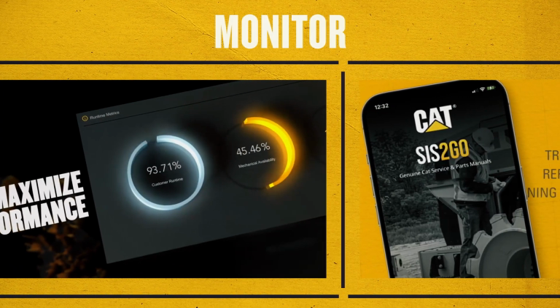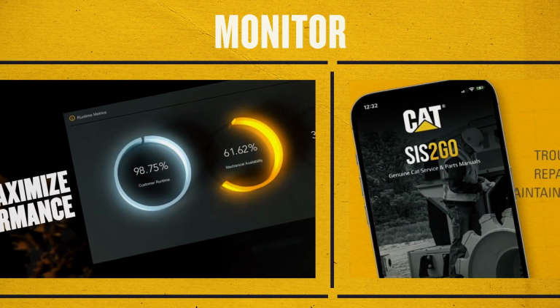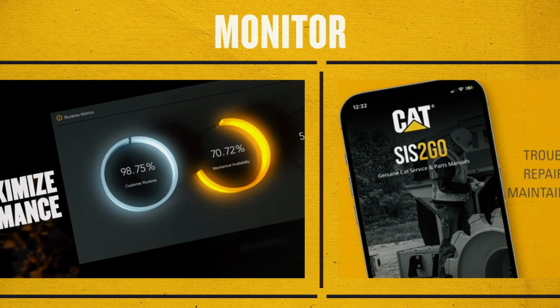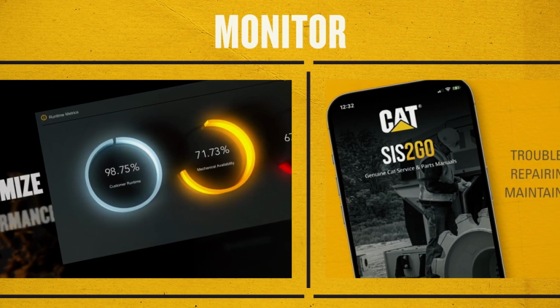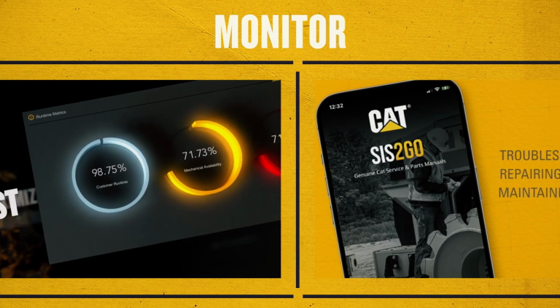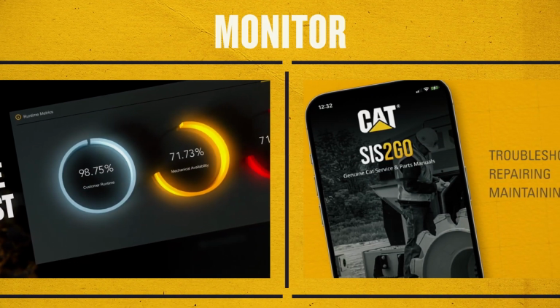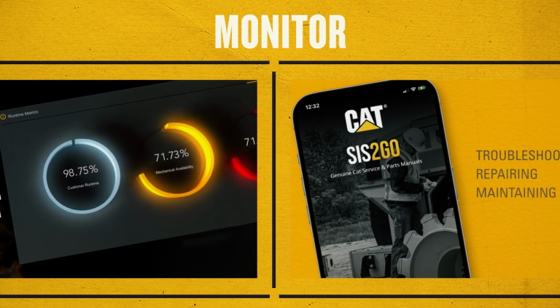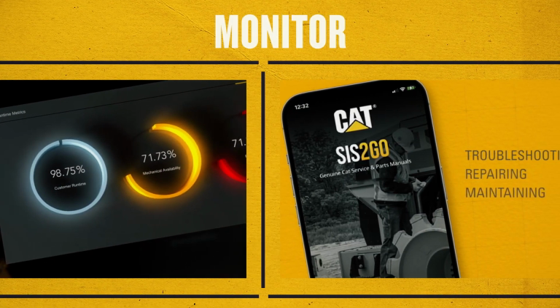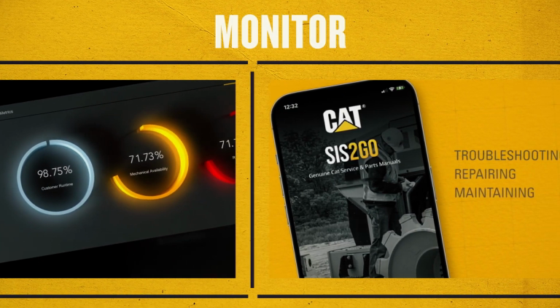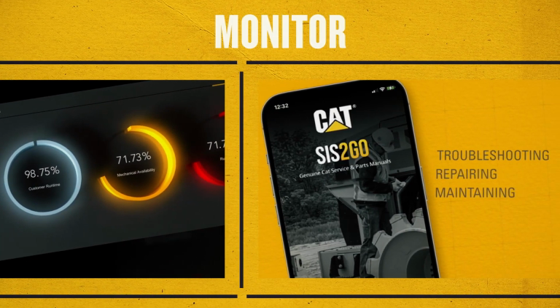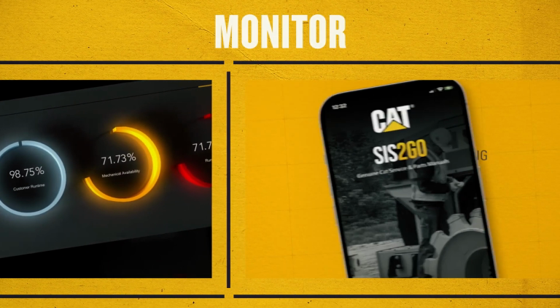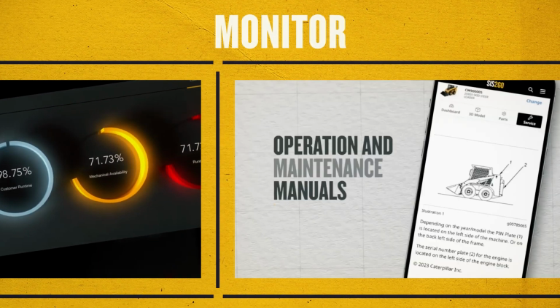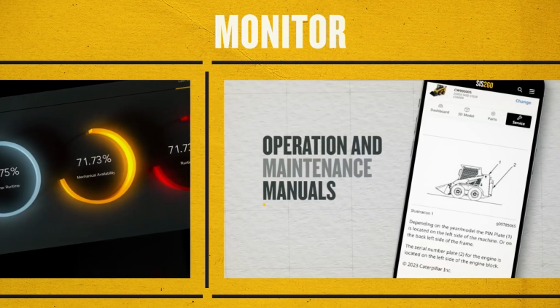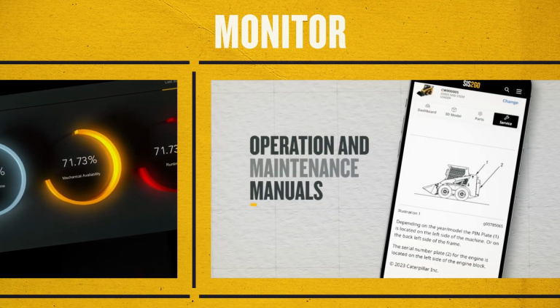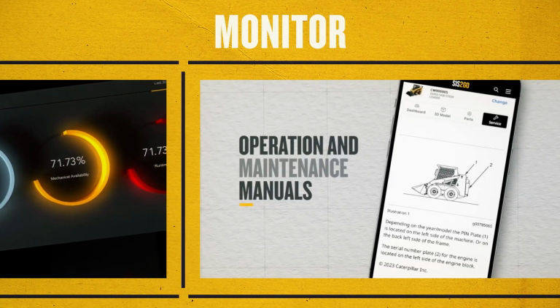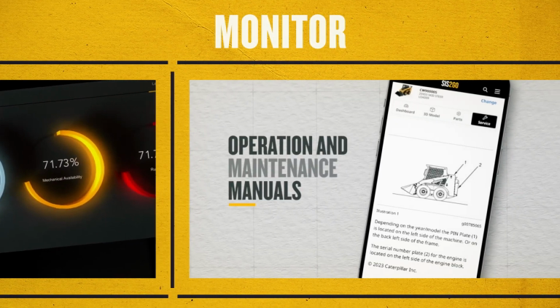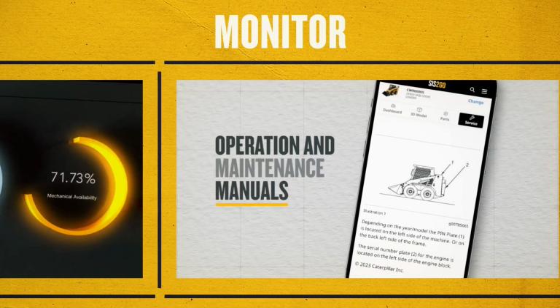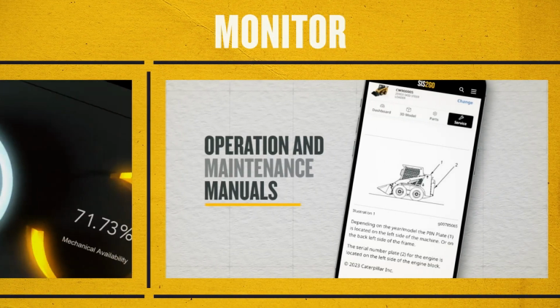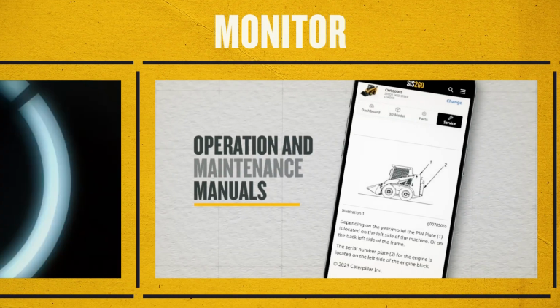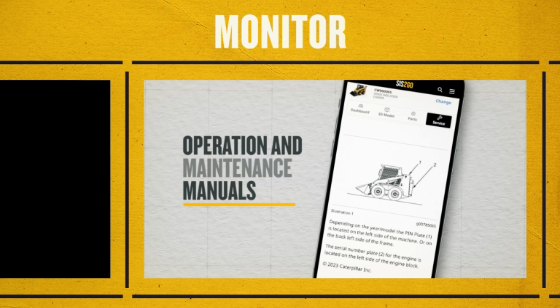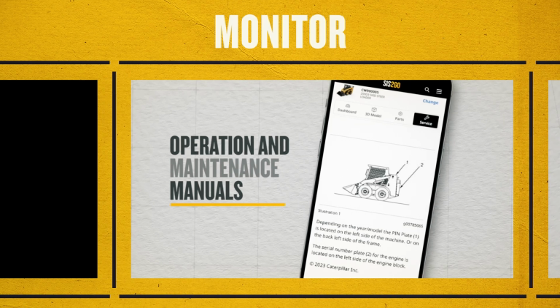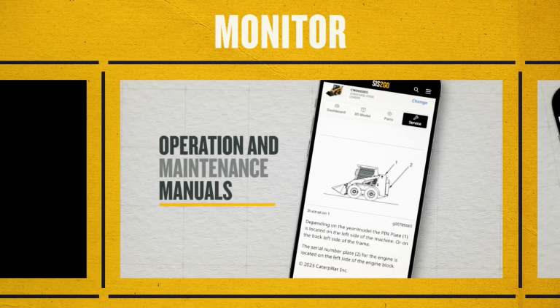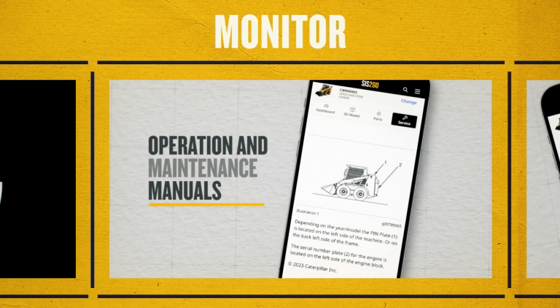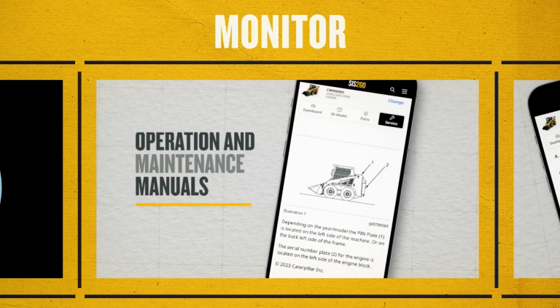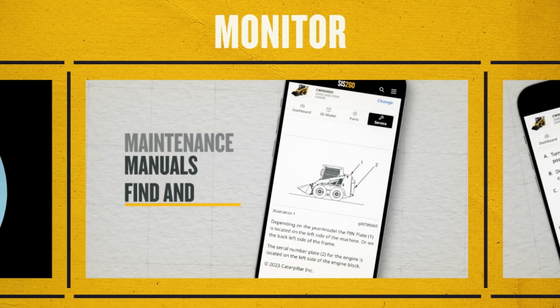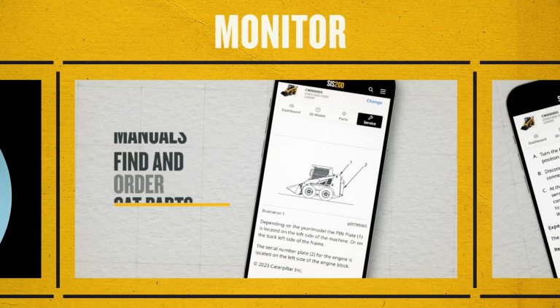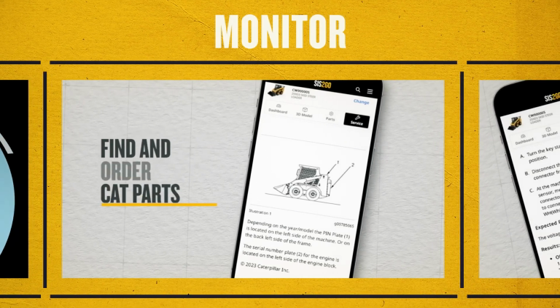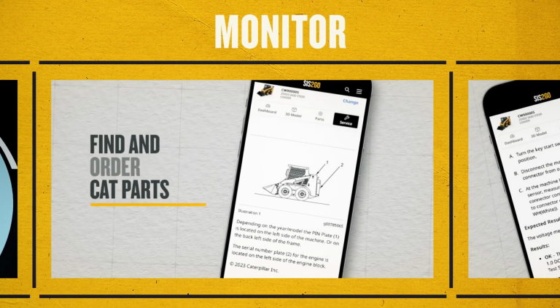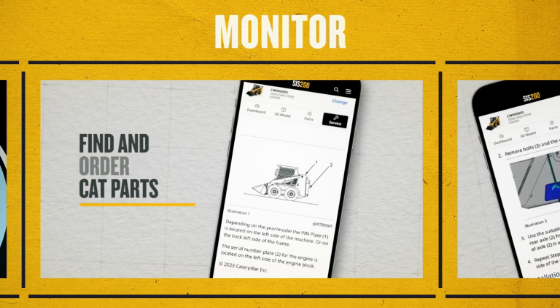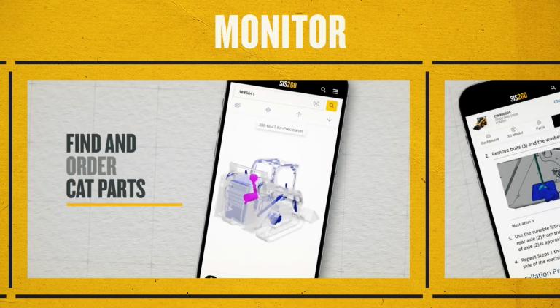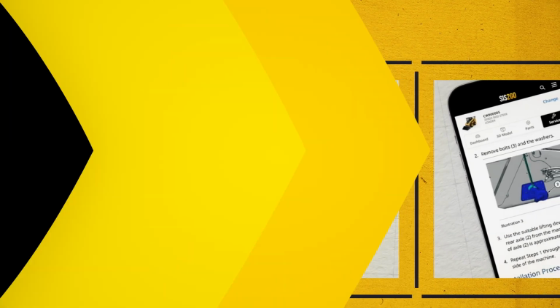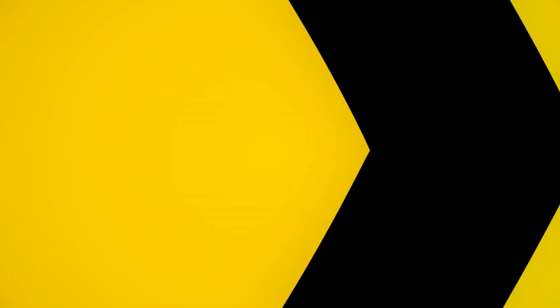And the CAT Sys2Go app puts access to expert knowledge at your fingertips, ensuring you never get left stranded.